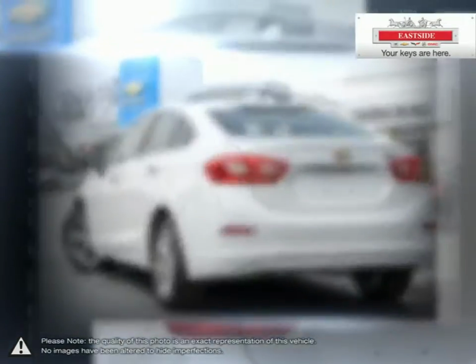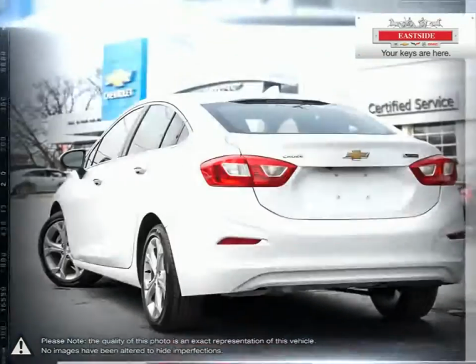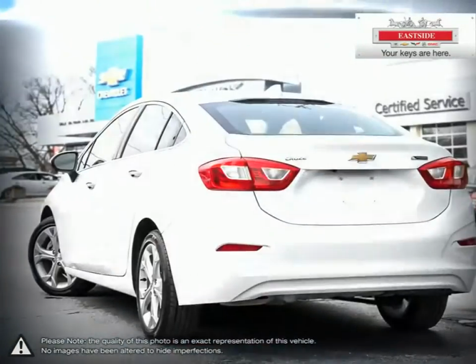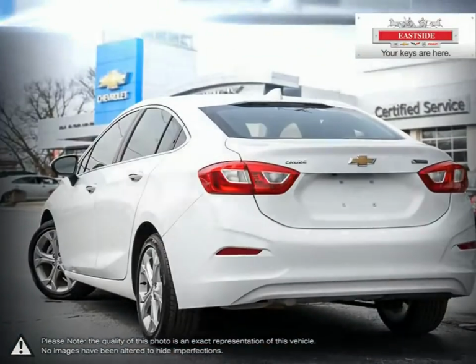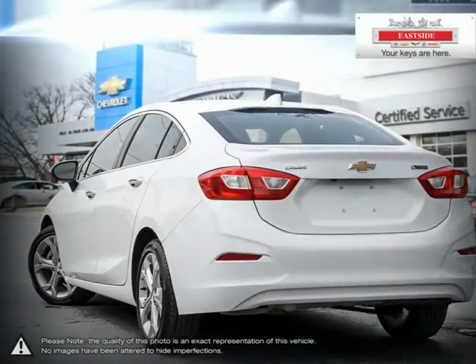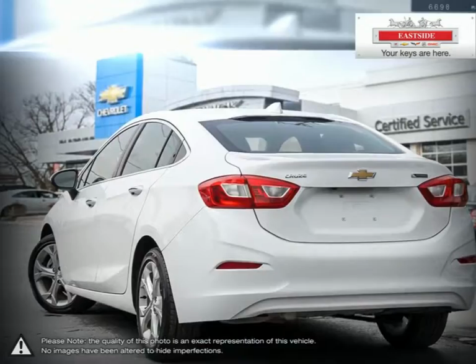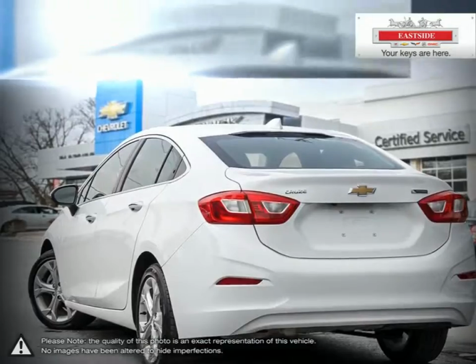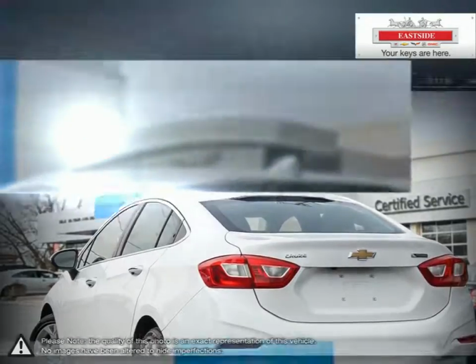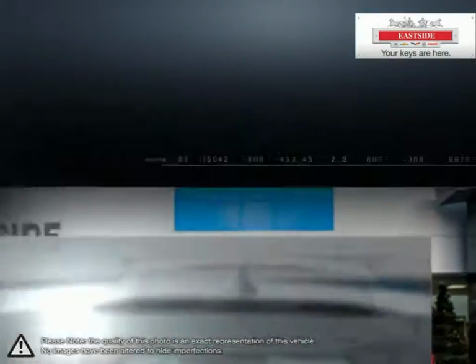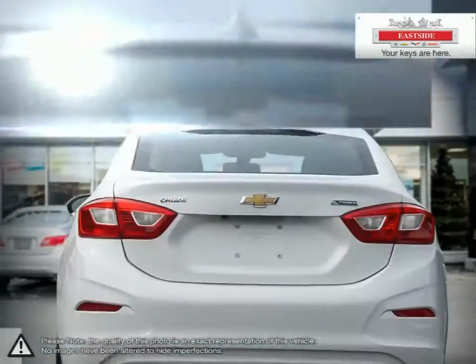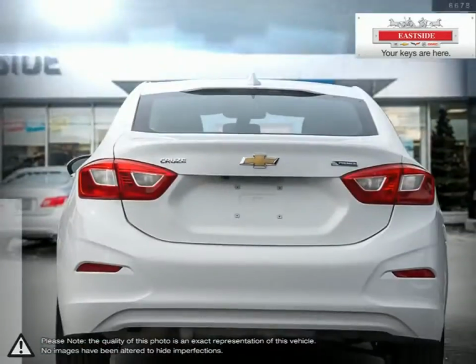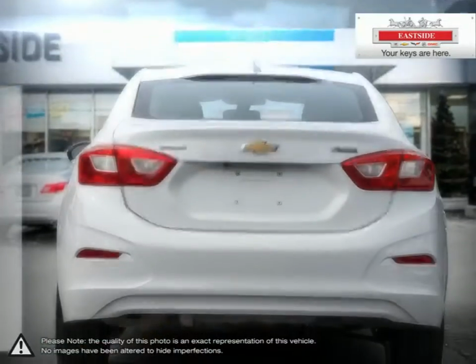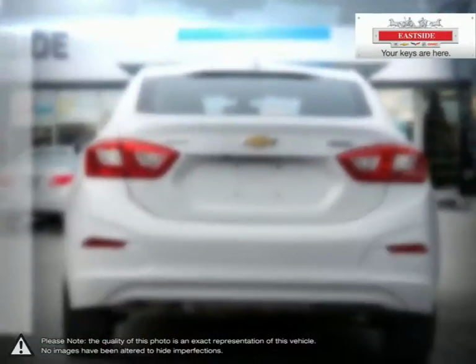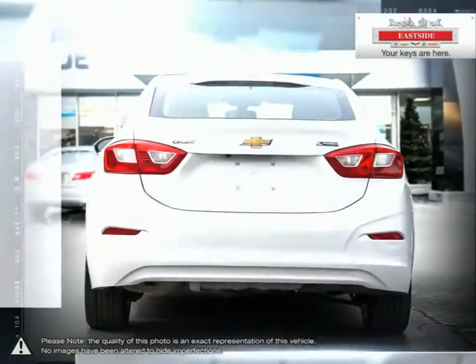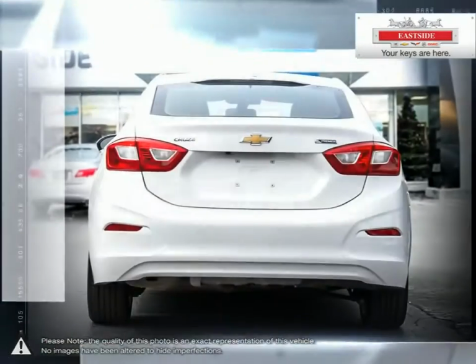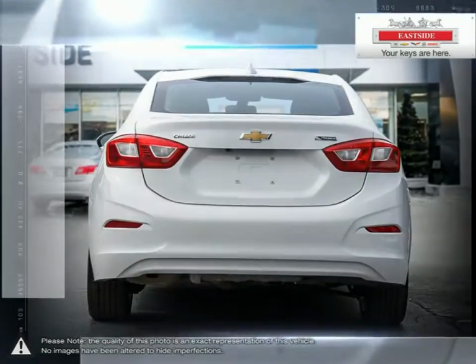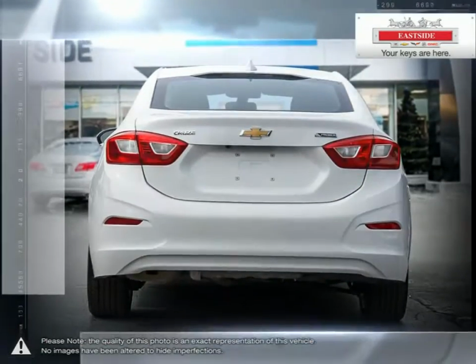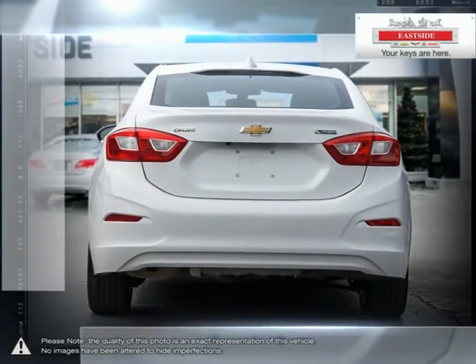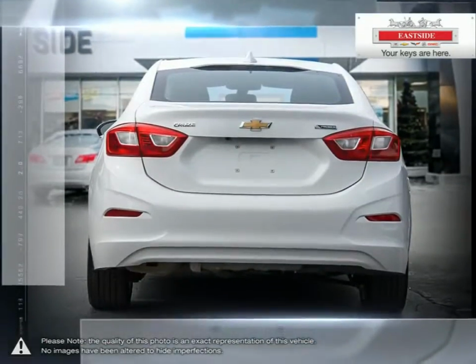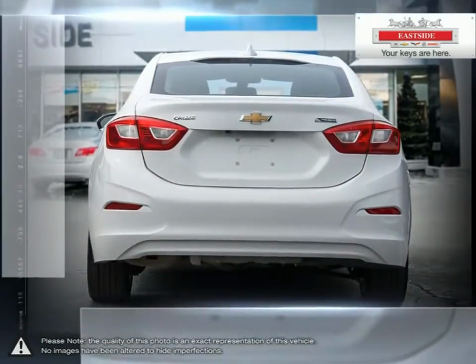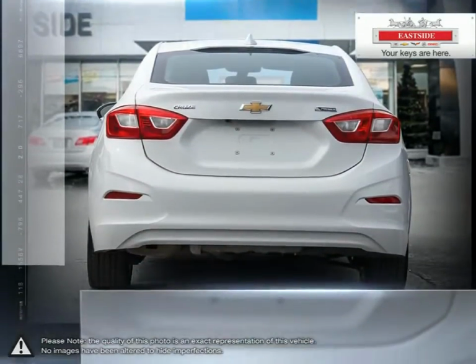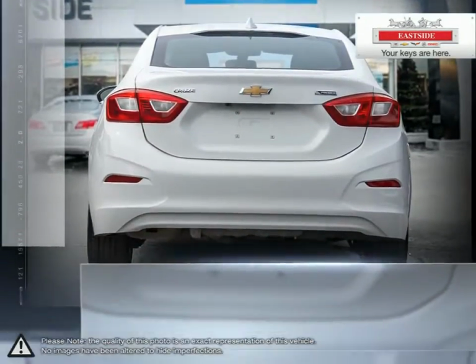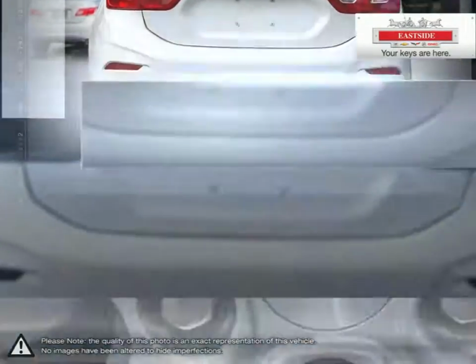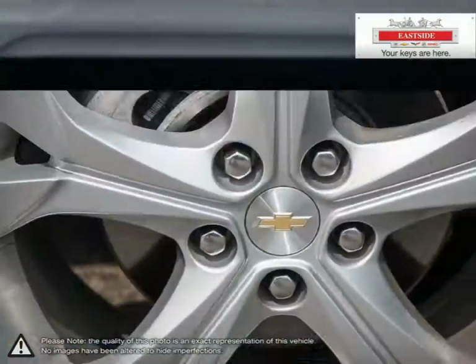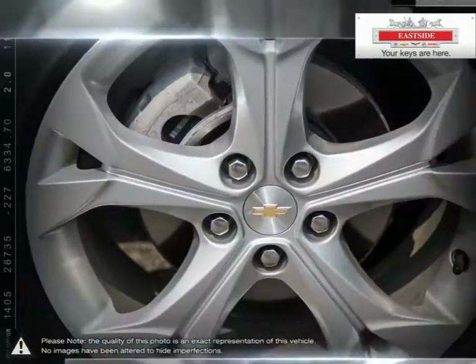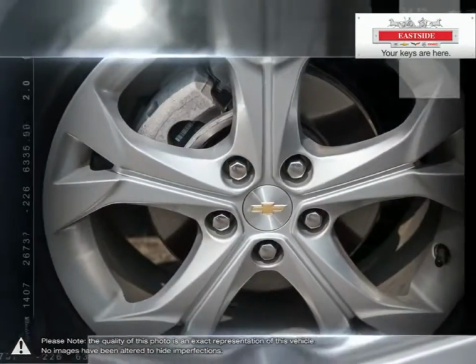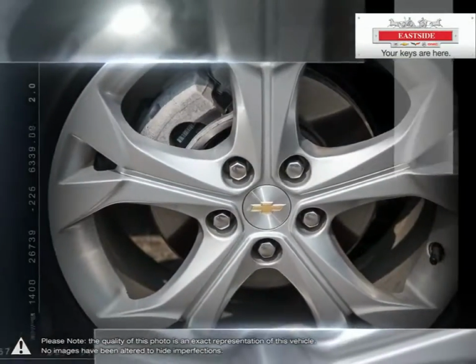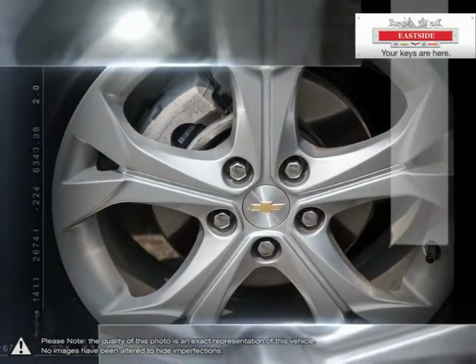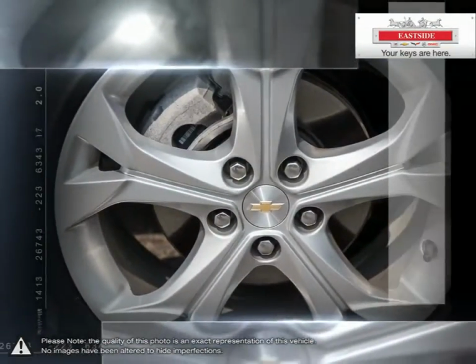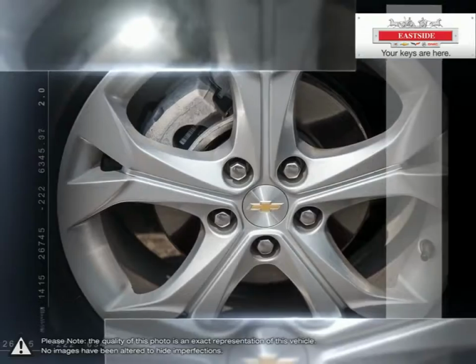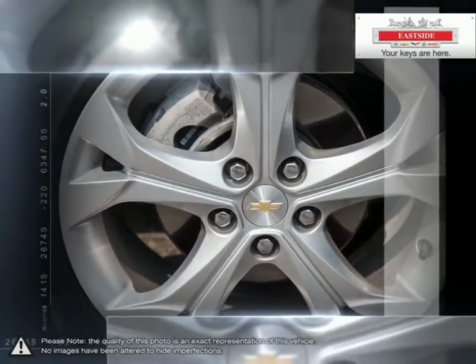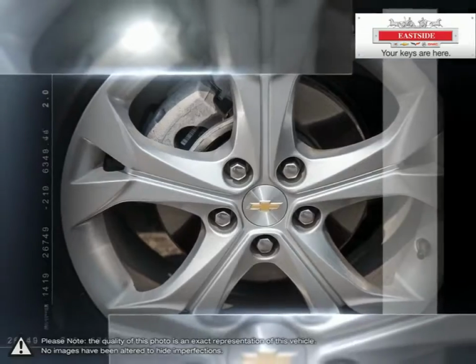A prominent grille, refined front fascia and swept back headlamps all come together to produce a bold and sporty presence on the road.